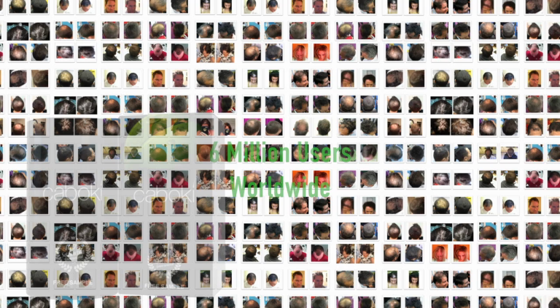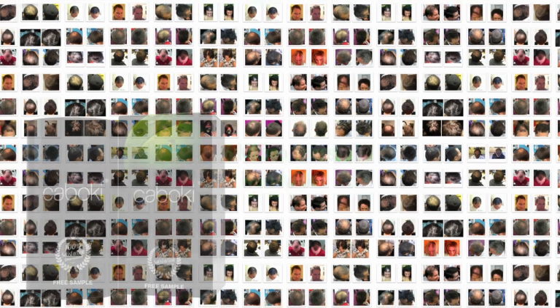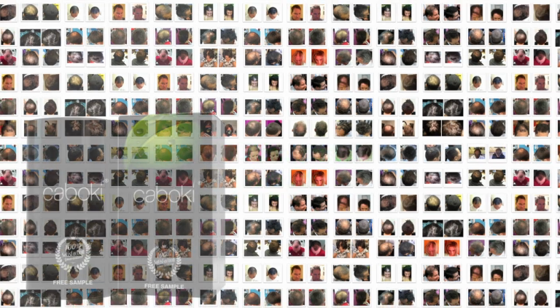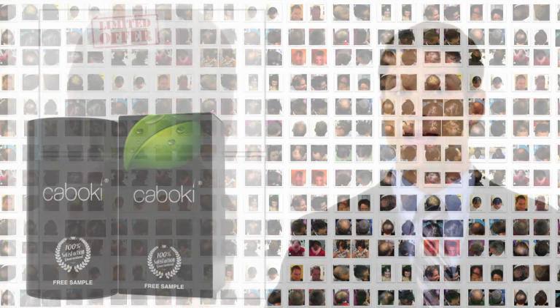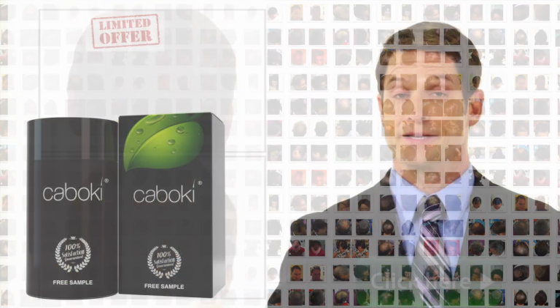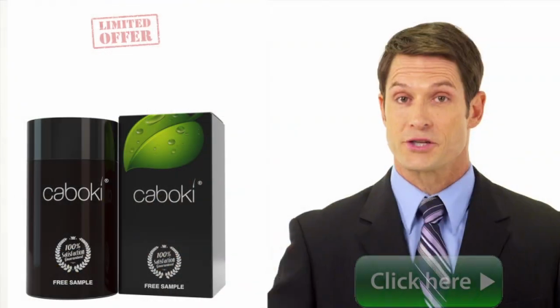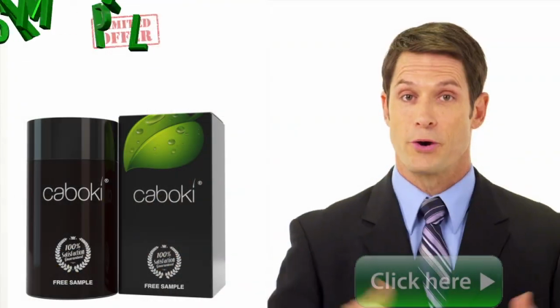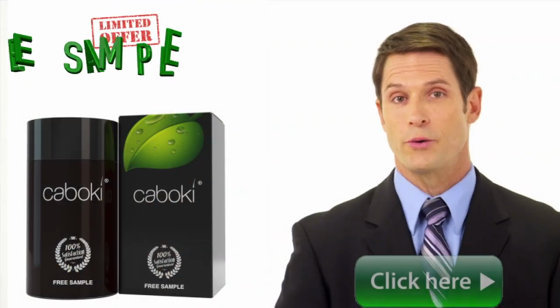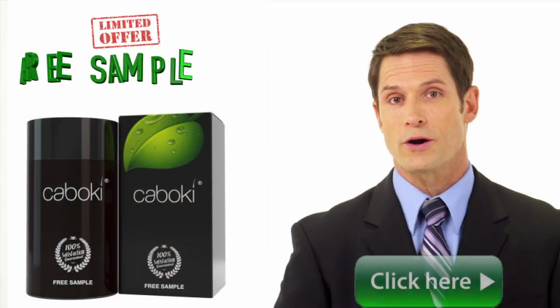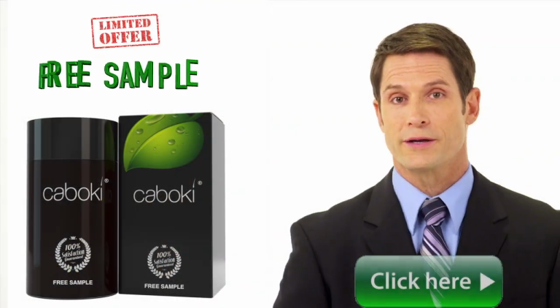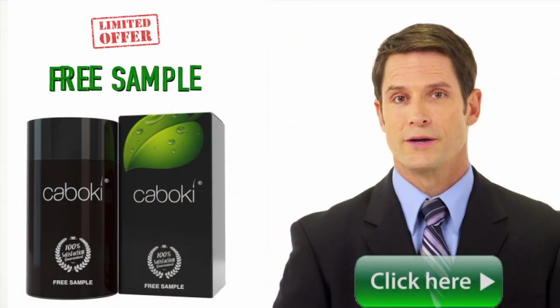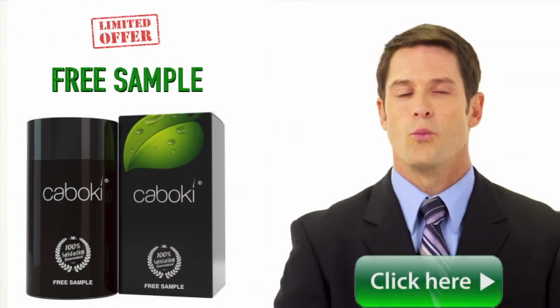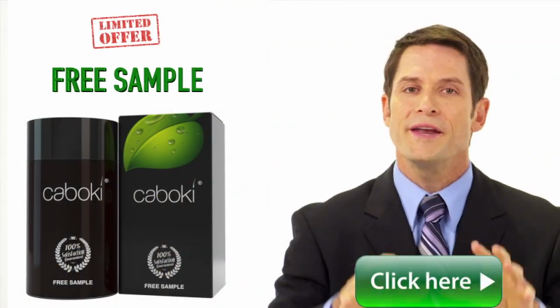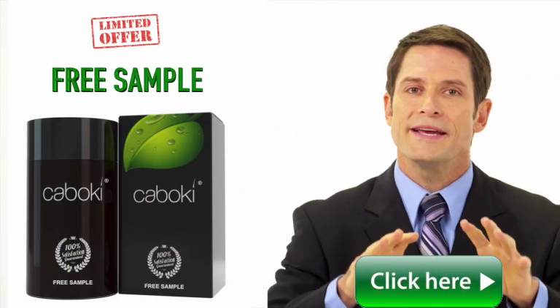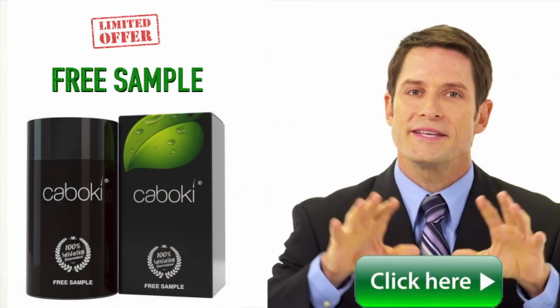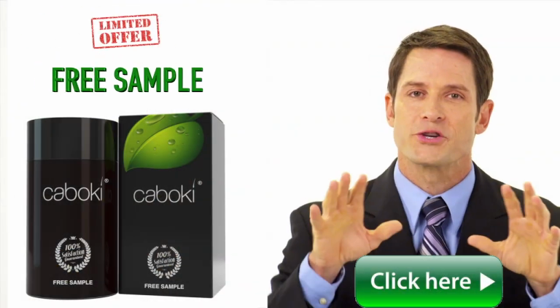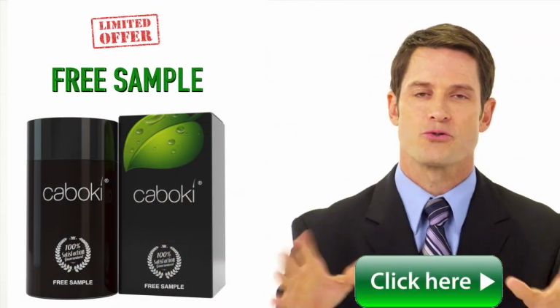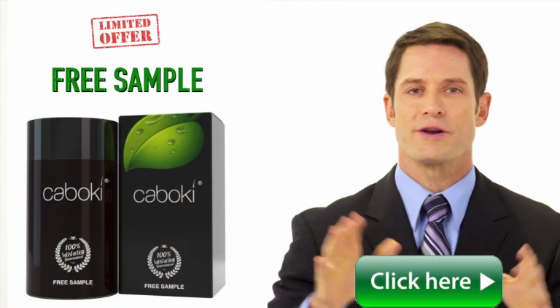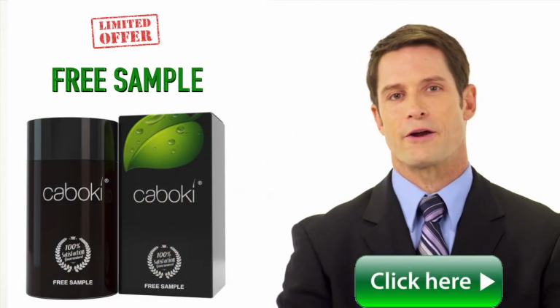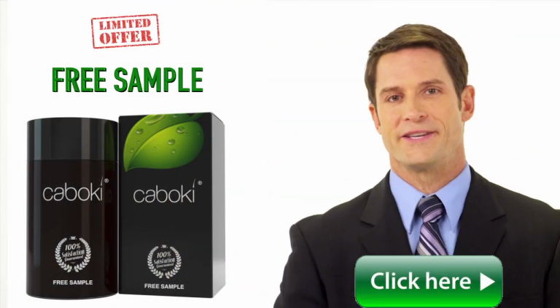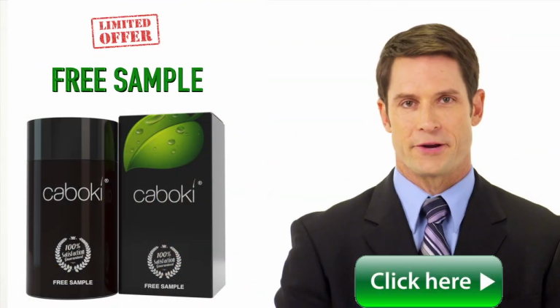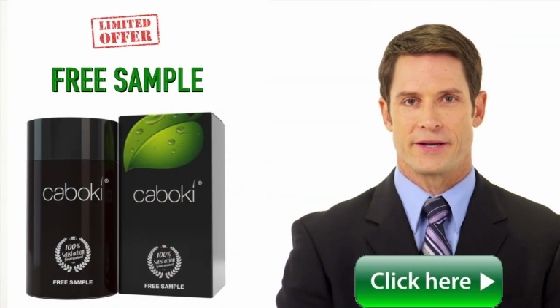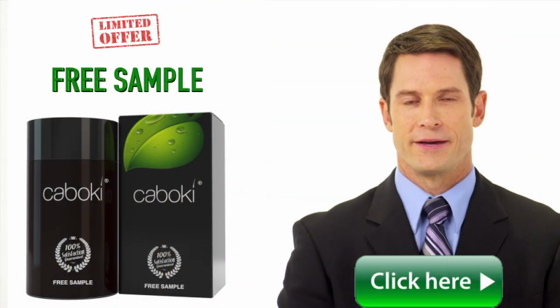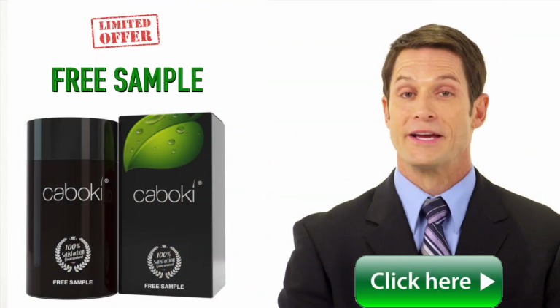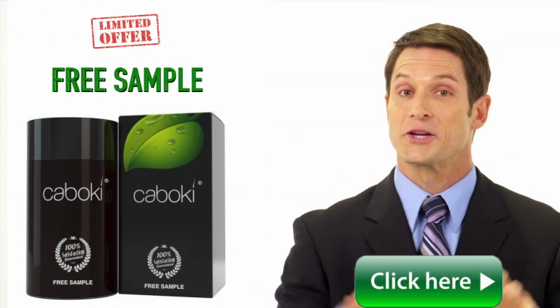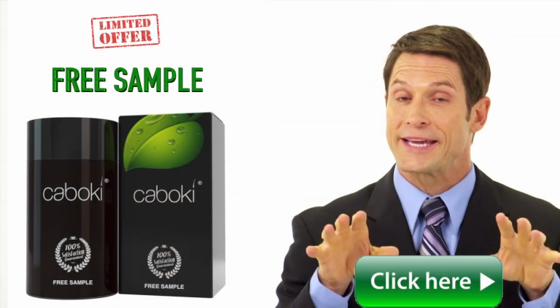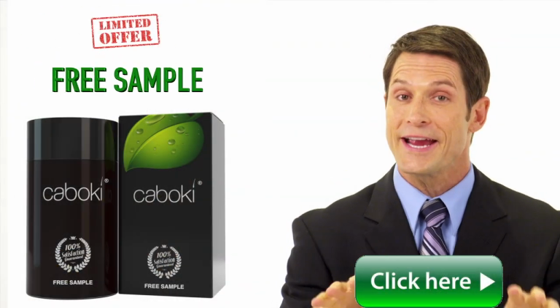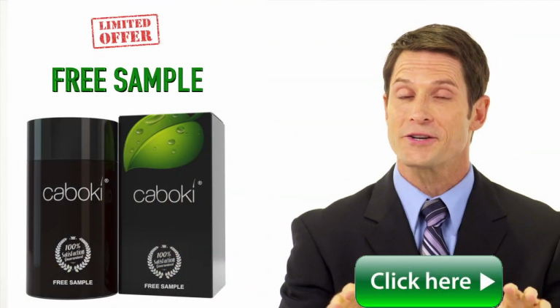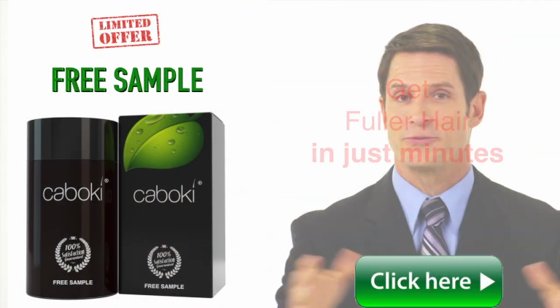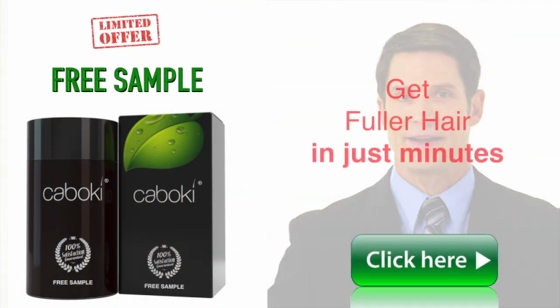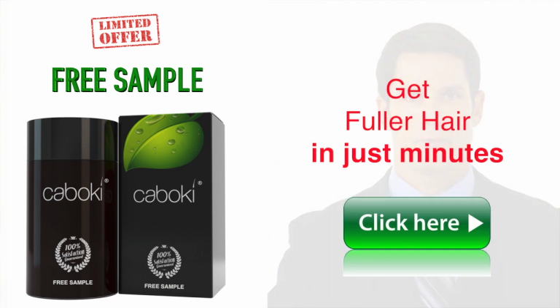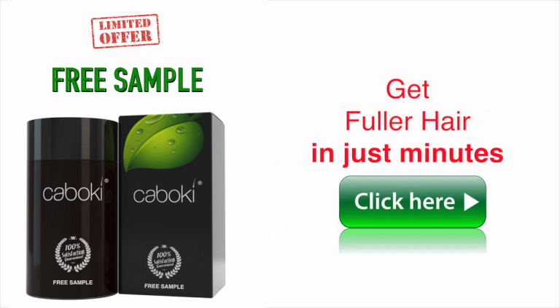So how exactly does Kaboki work? What is the extraordinary secret? Click here to find out more.